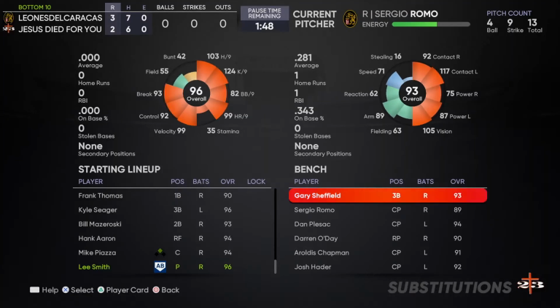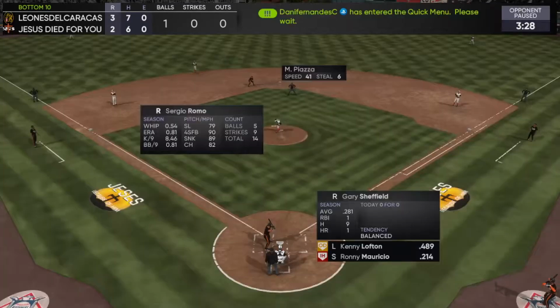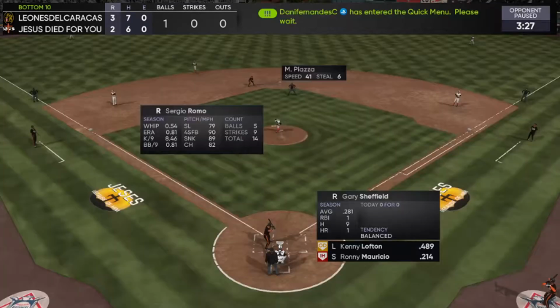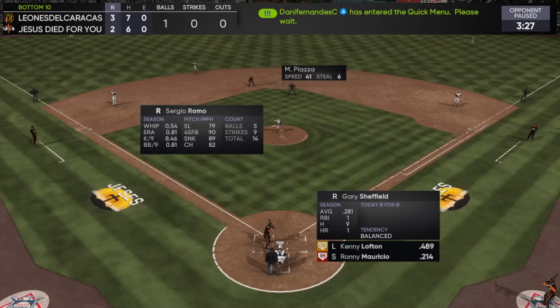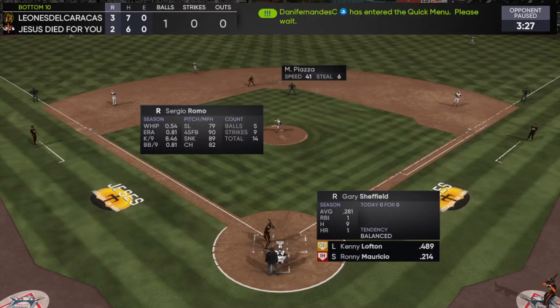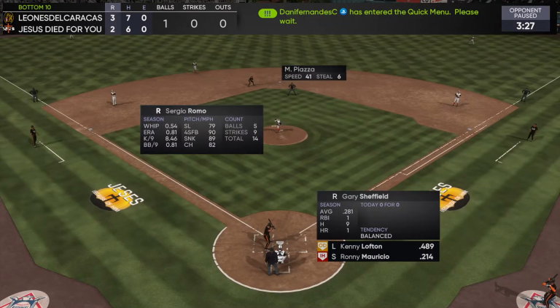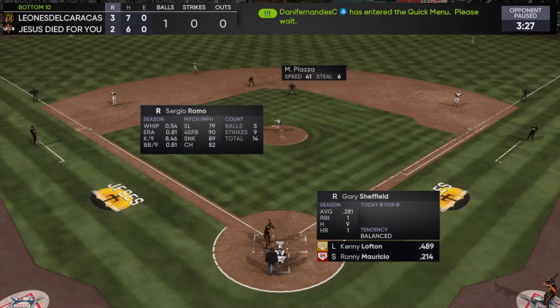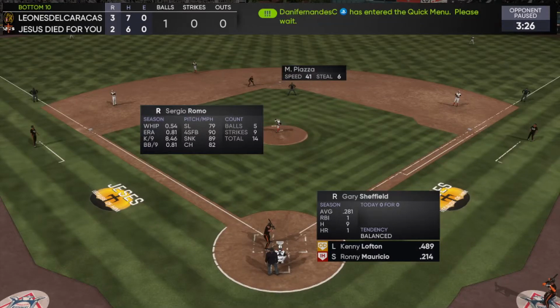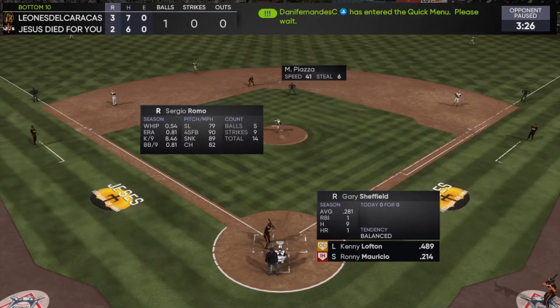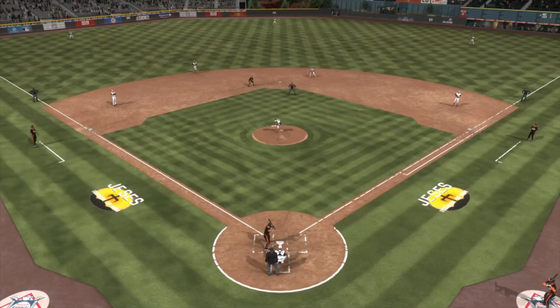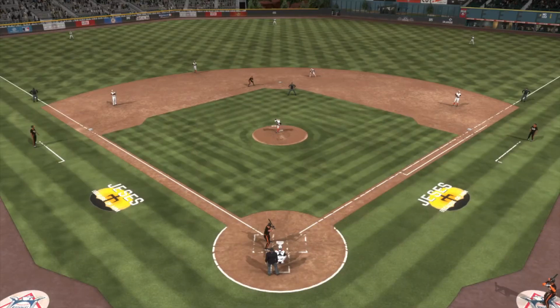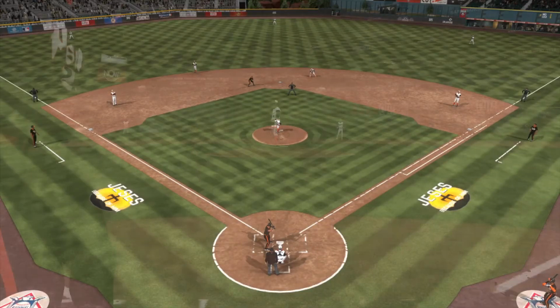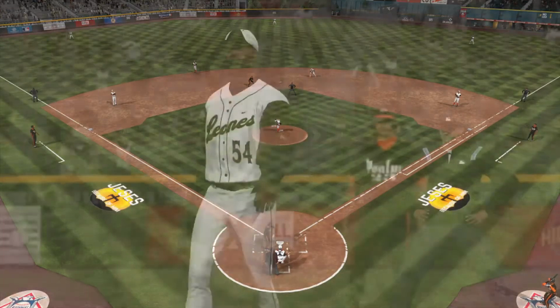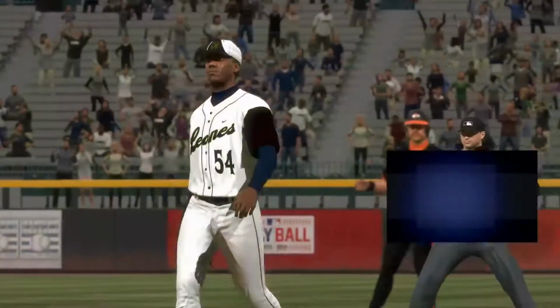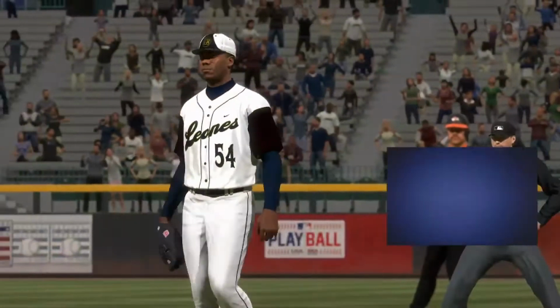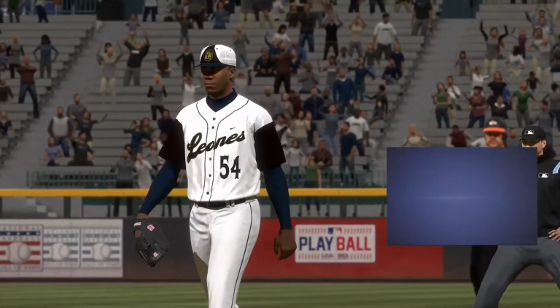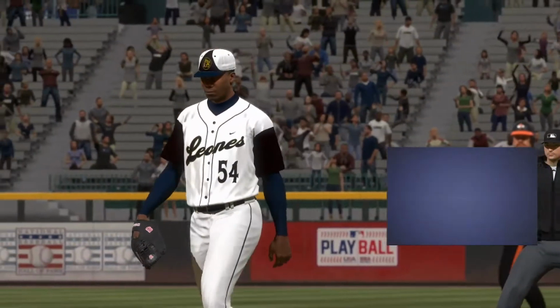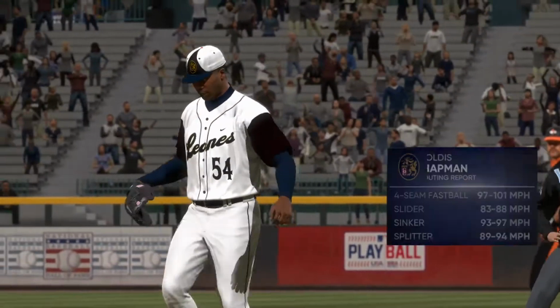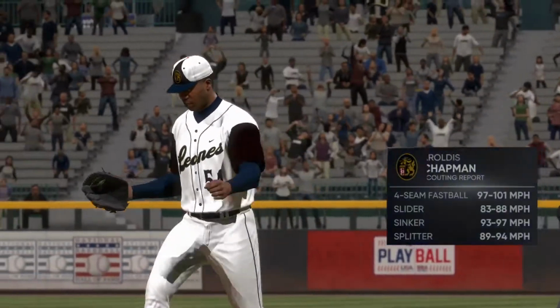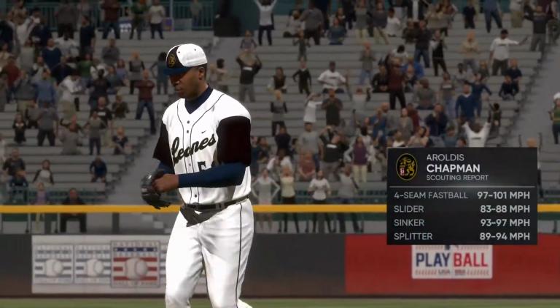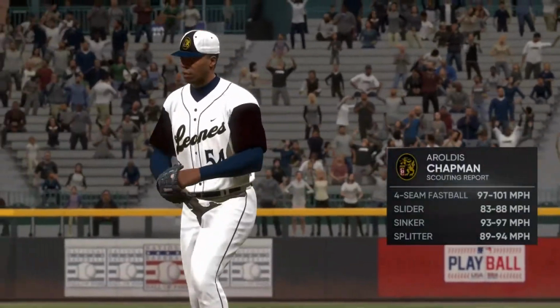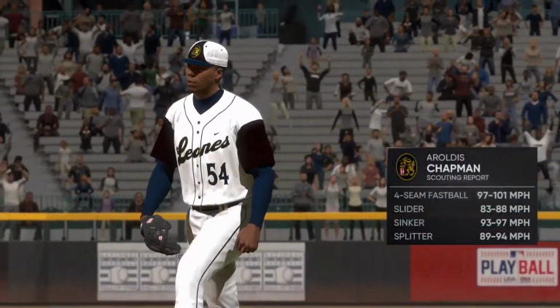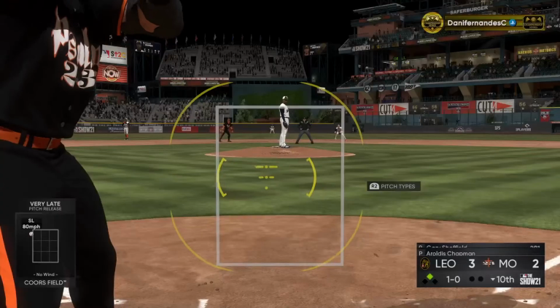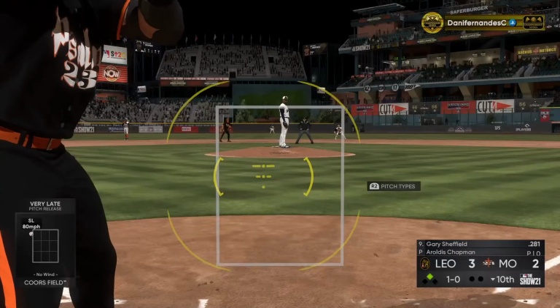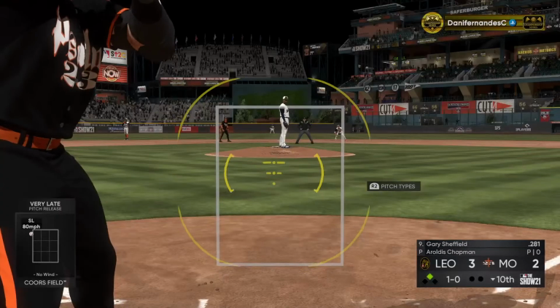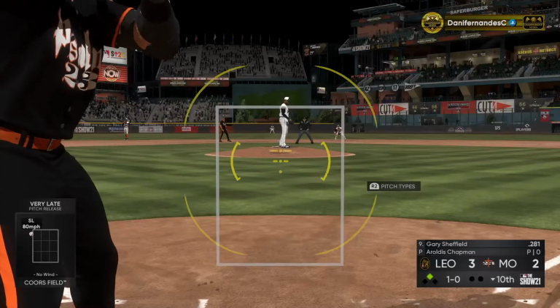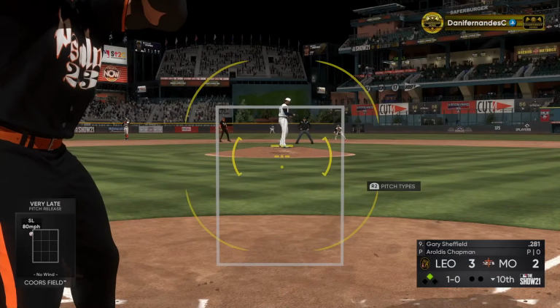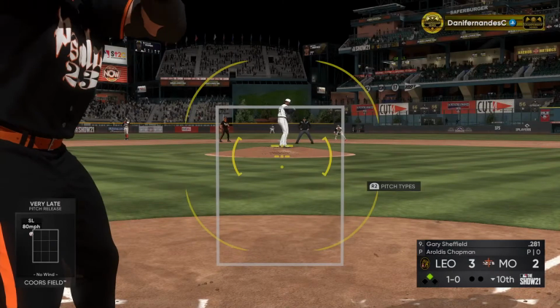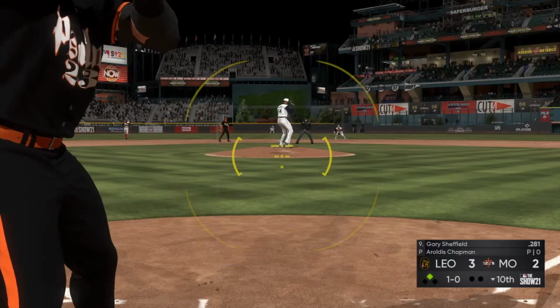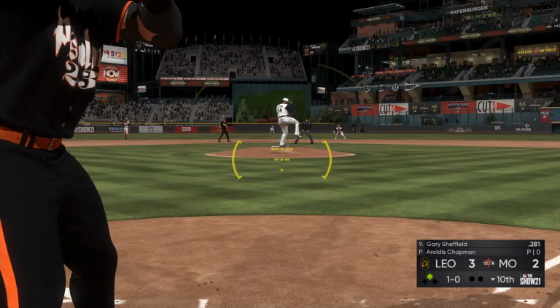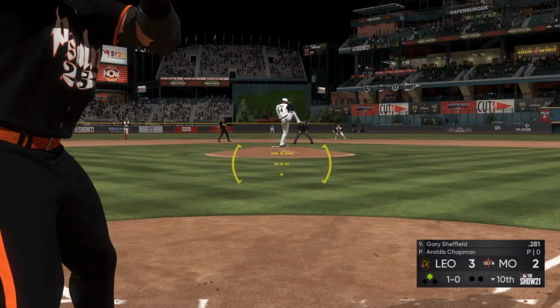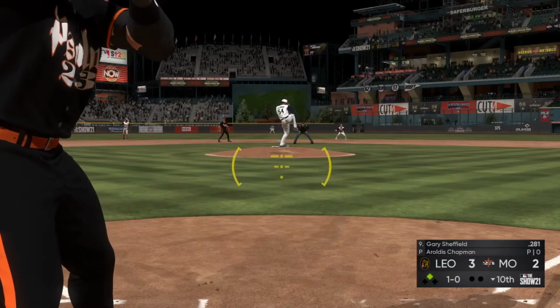The tying run standing at second base. A roll — this Chapman enters. The 1-0.